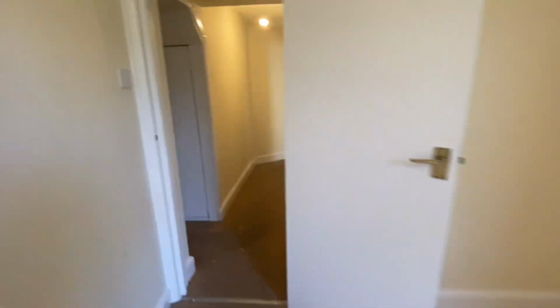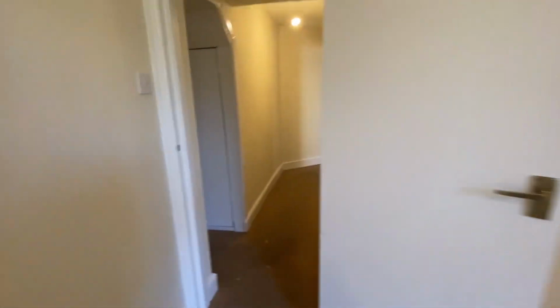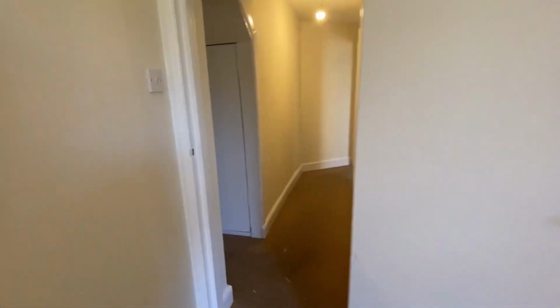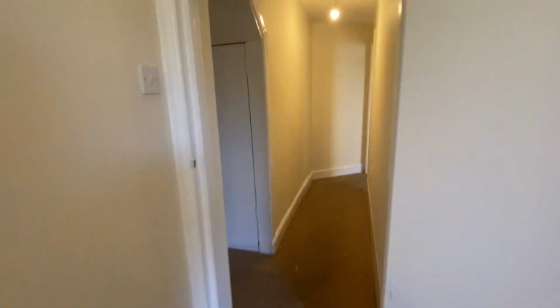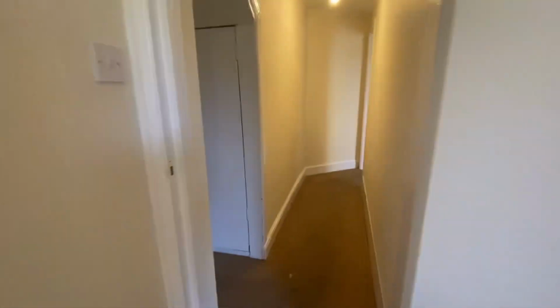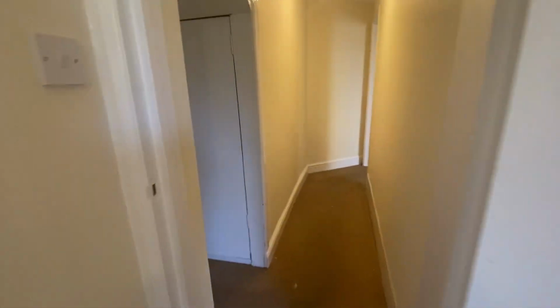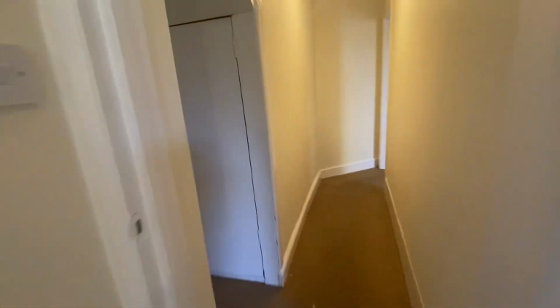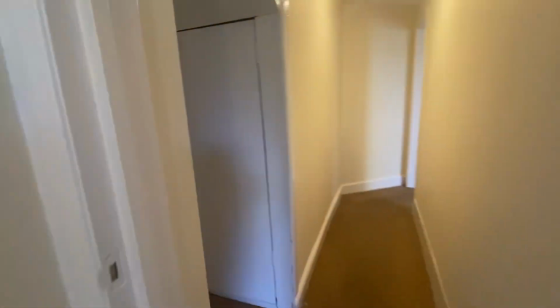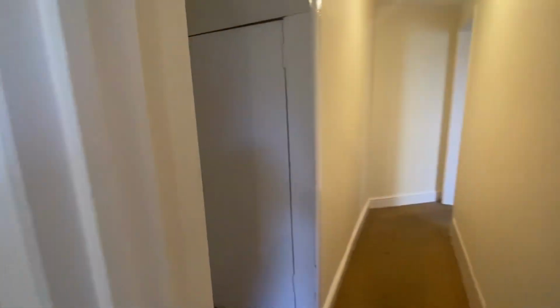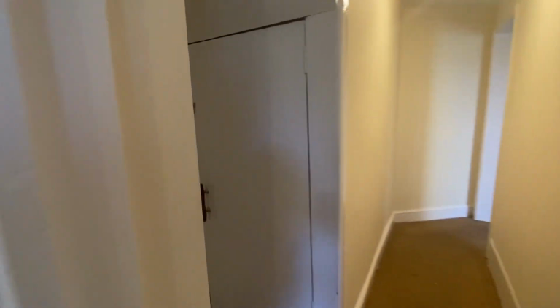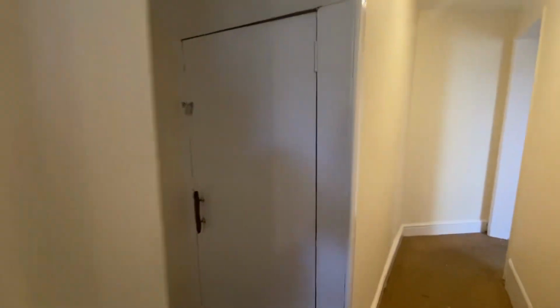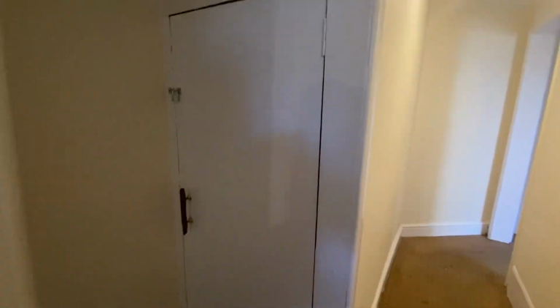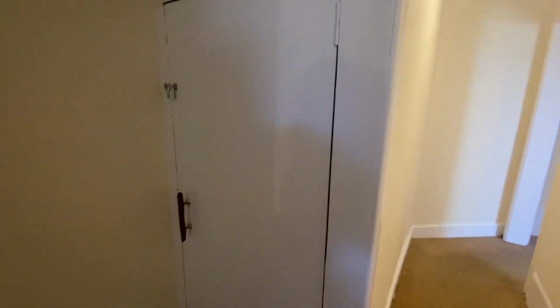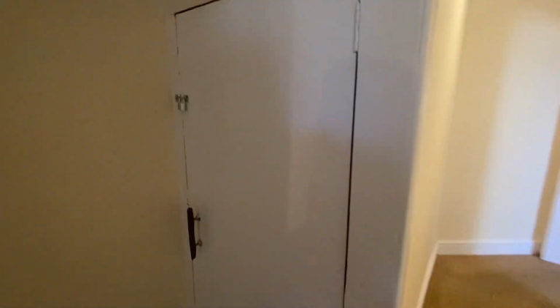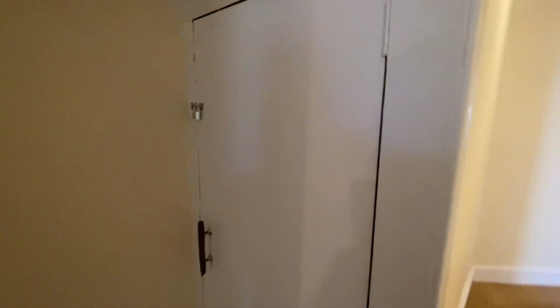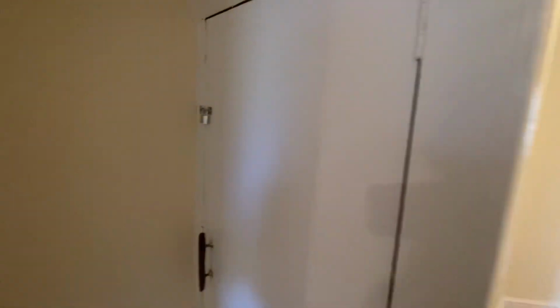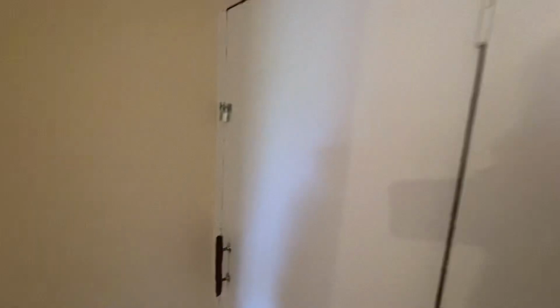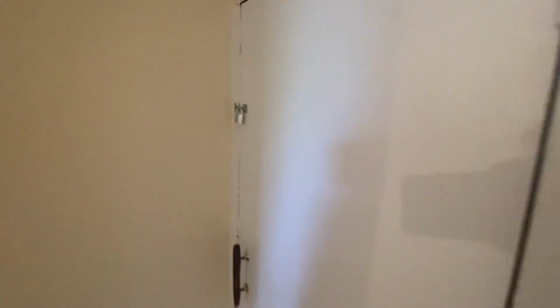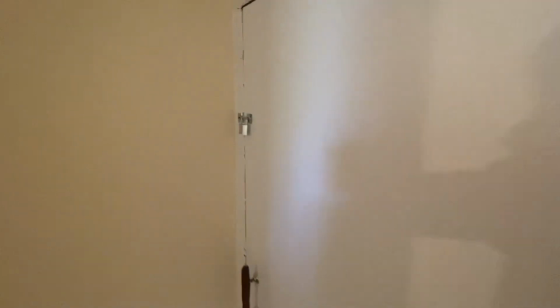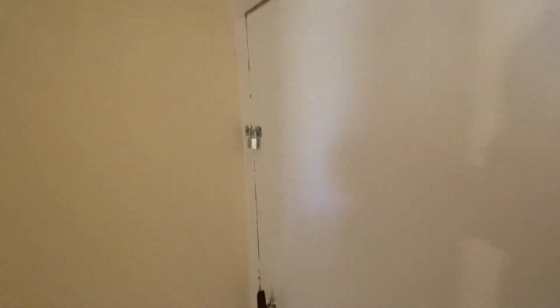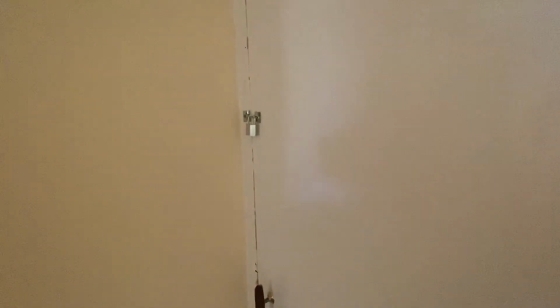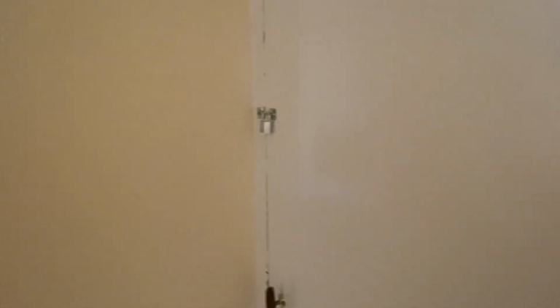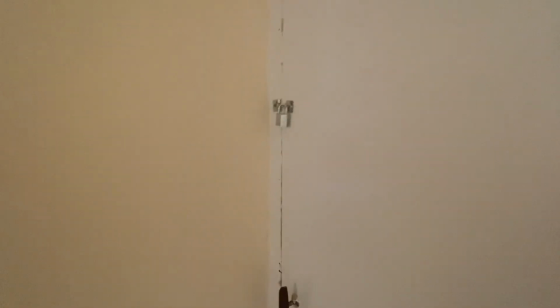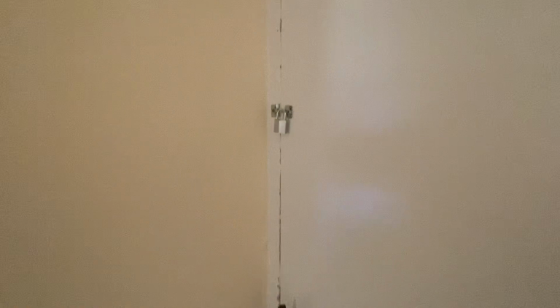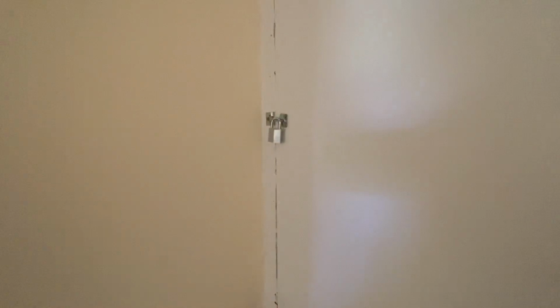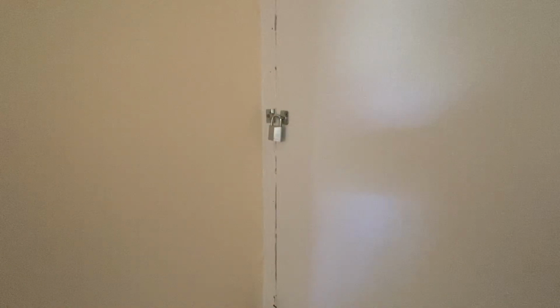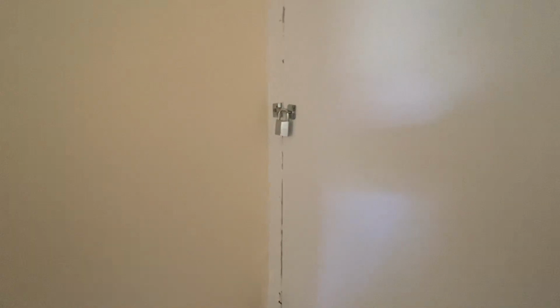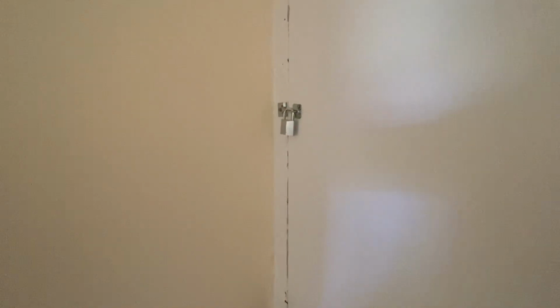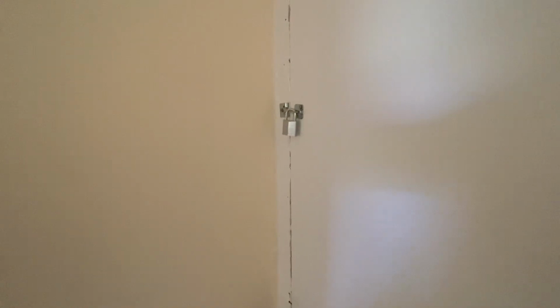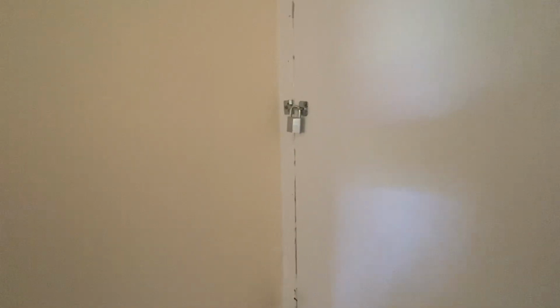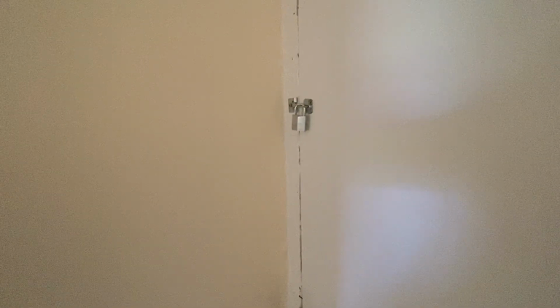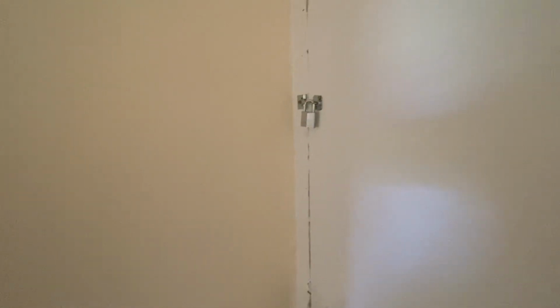There is a basement here but as you can see it does have a padlock on it, so it's not accessible to the tenant — it is for the landlord only.